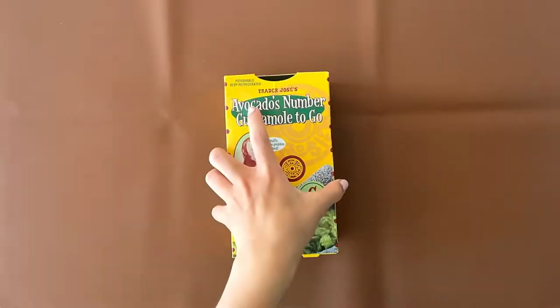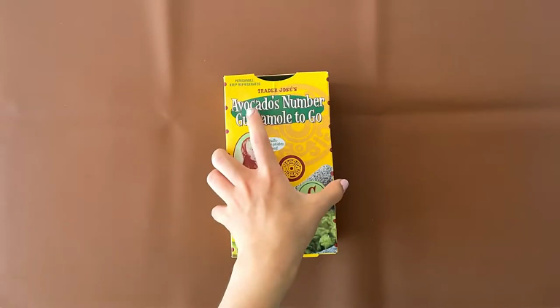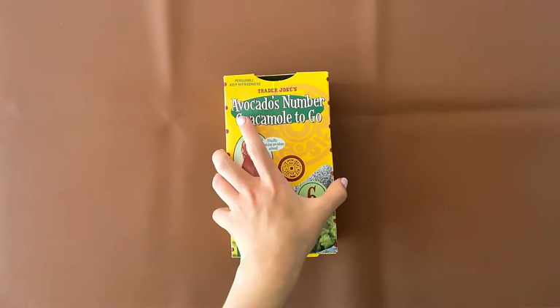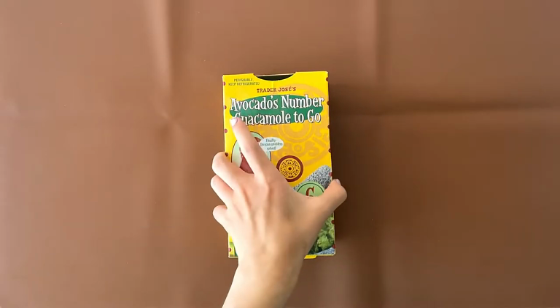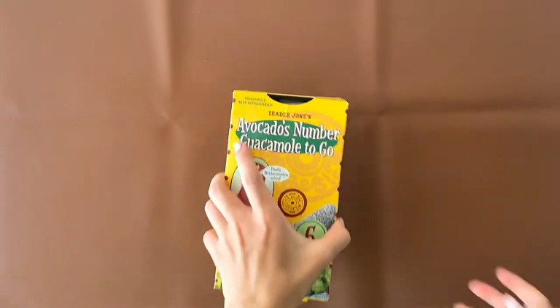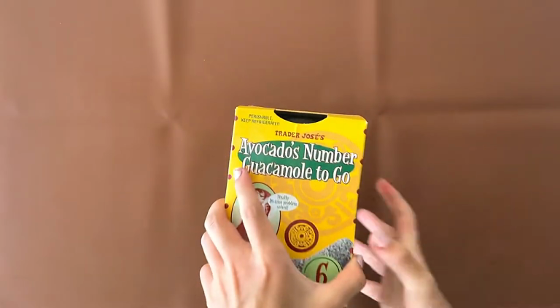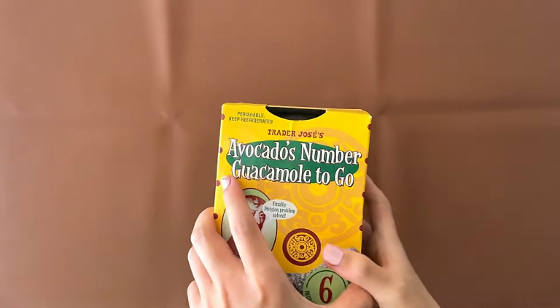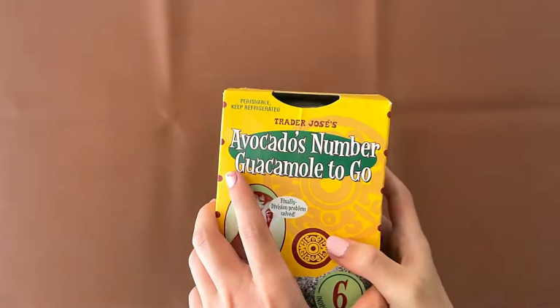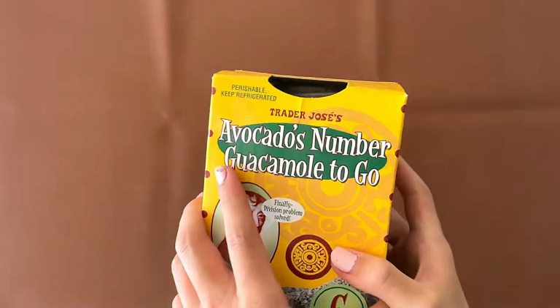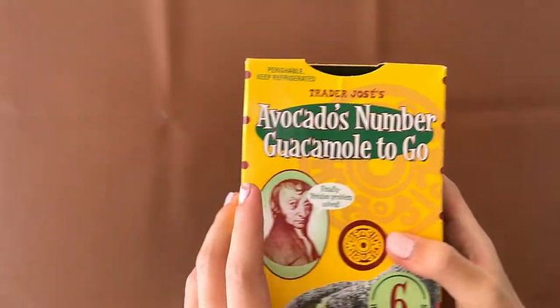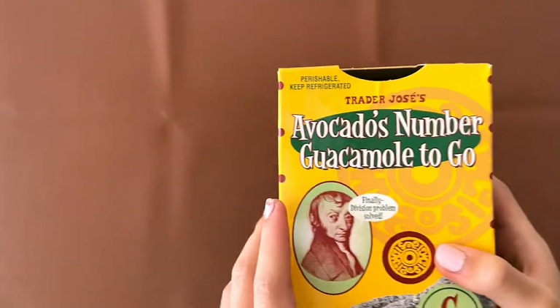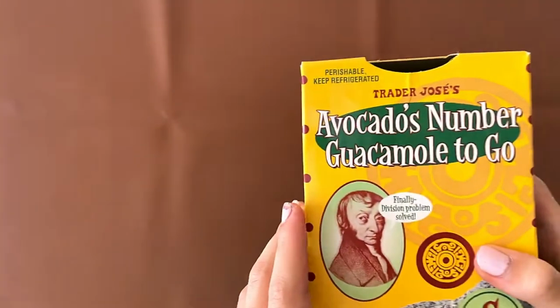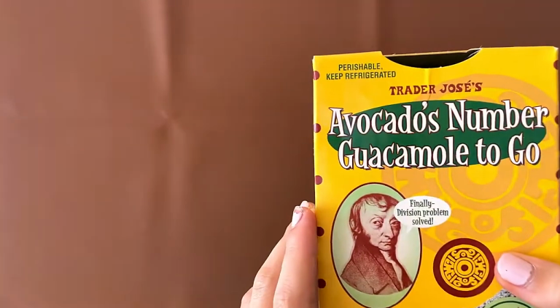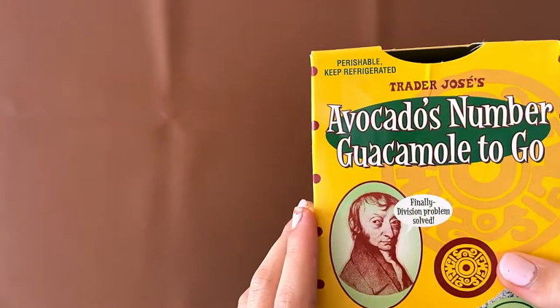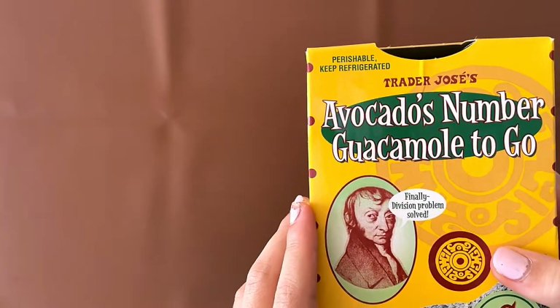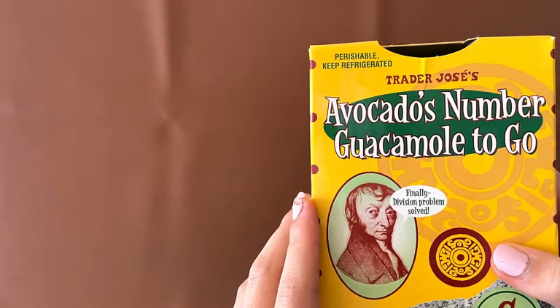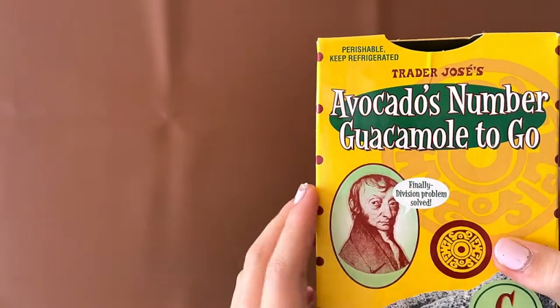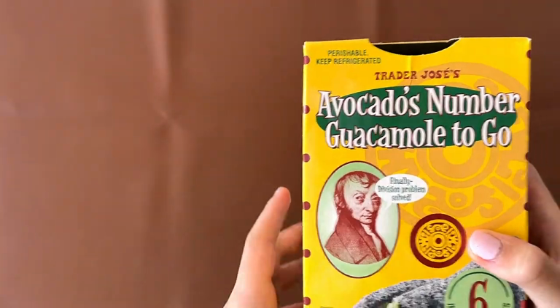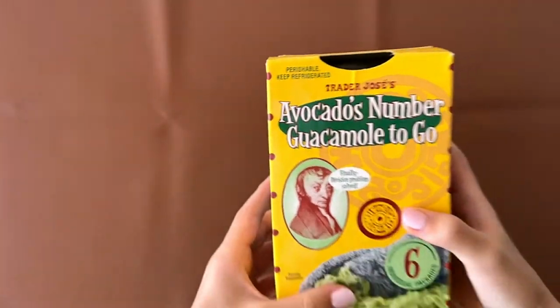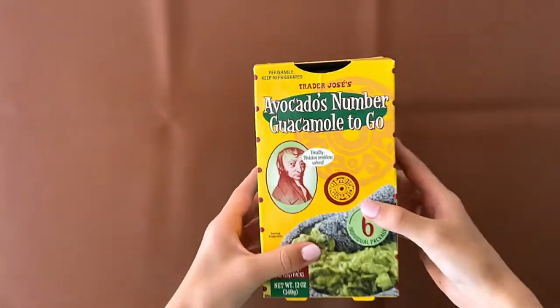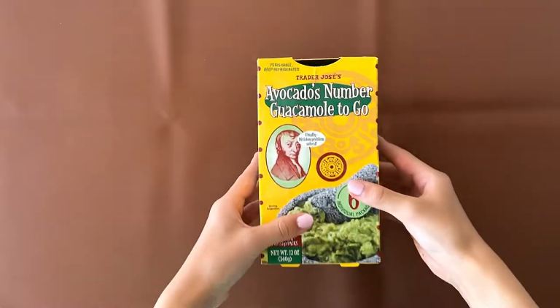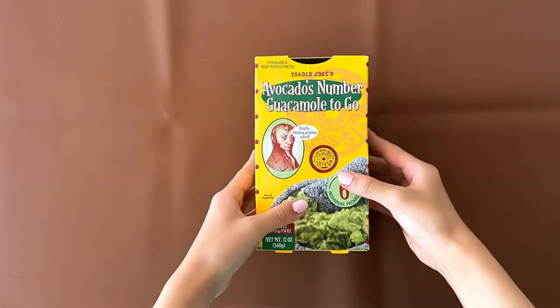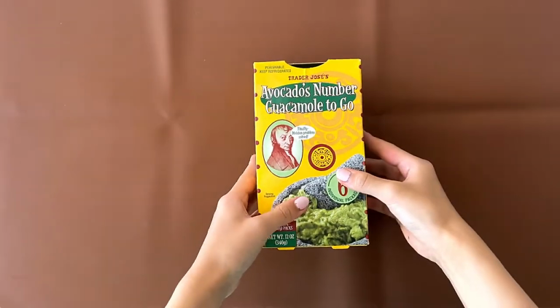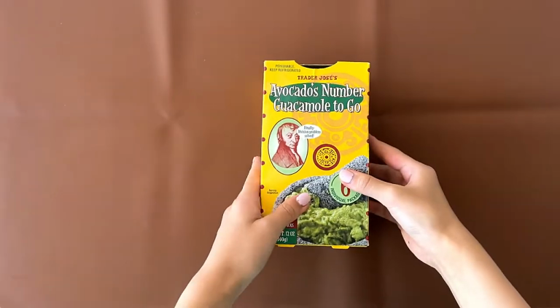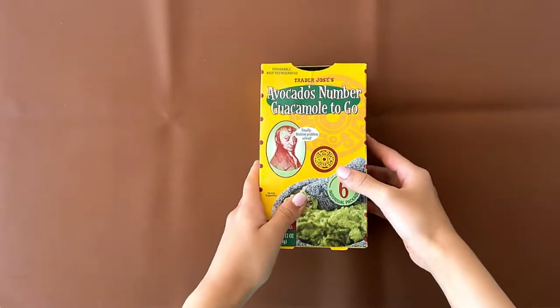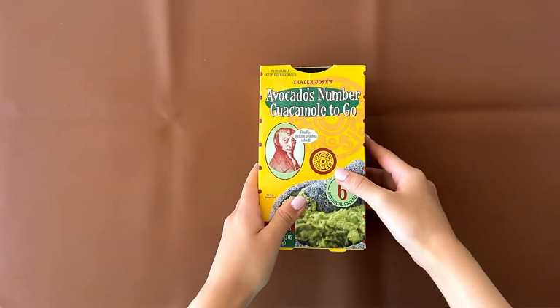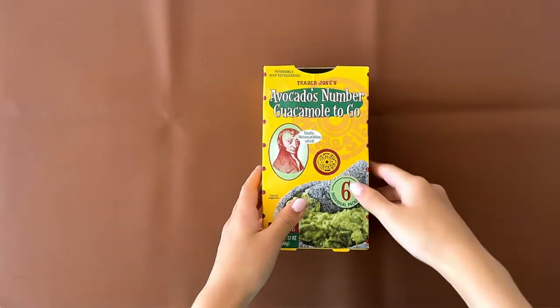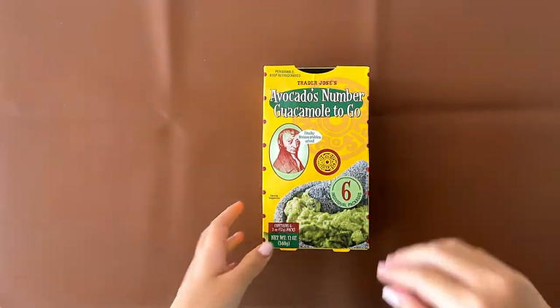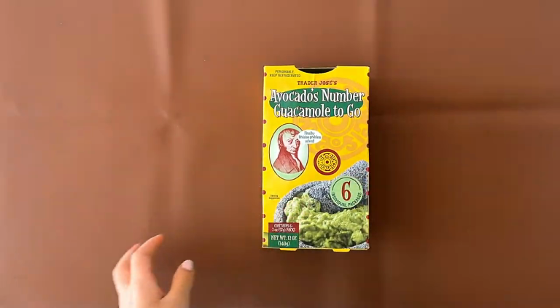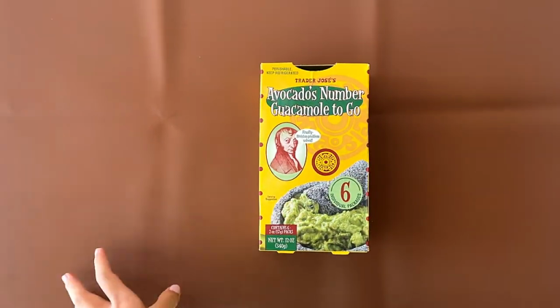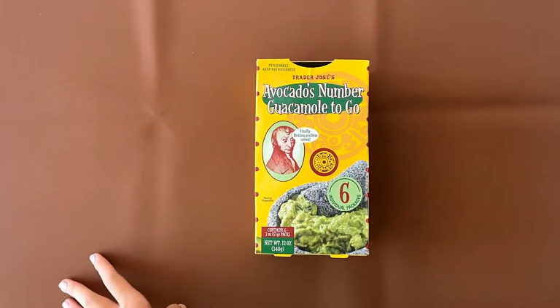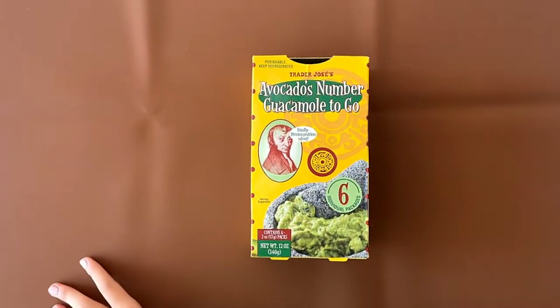It's not Trader Joe's as you can see. It's Trader Jose's — it's like Trader Ming's and Trader Joe's. There's like so many.